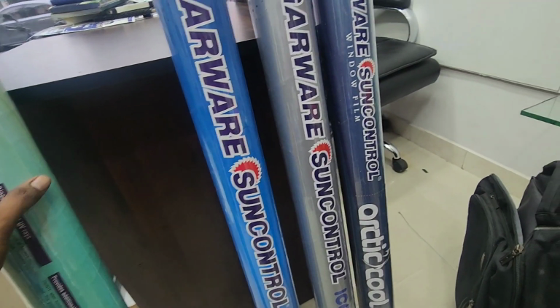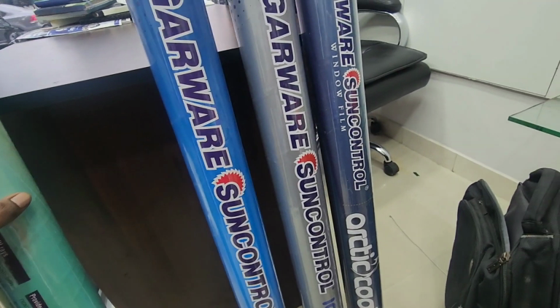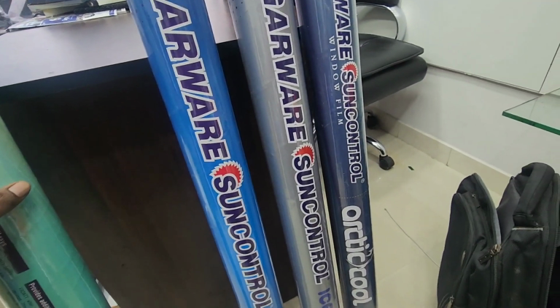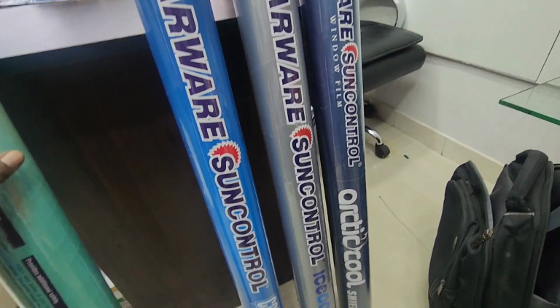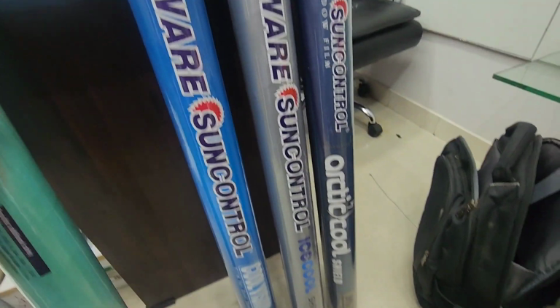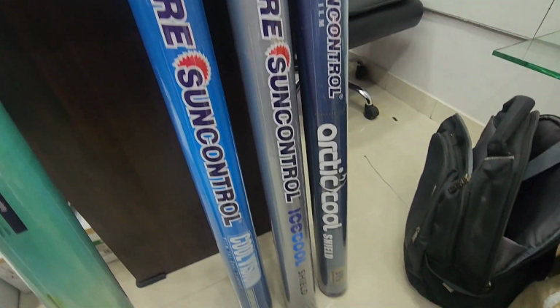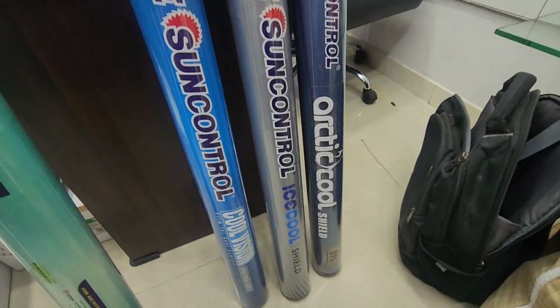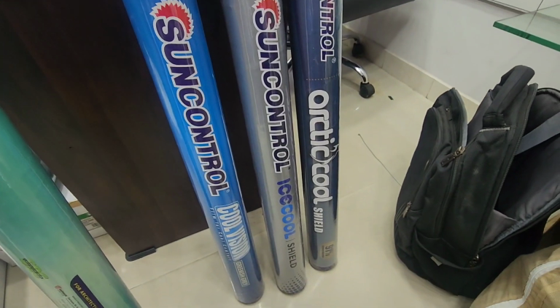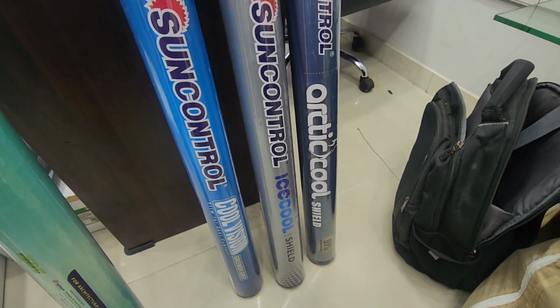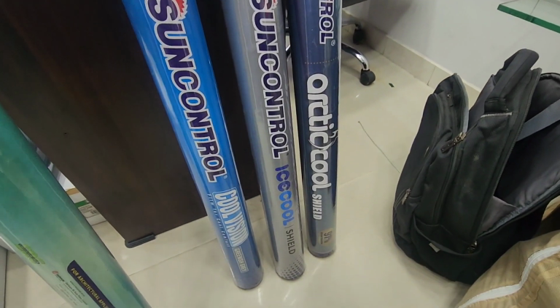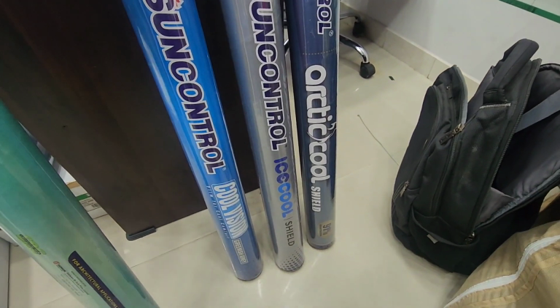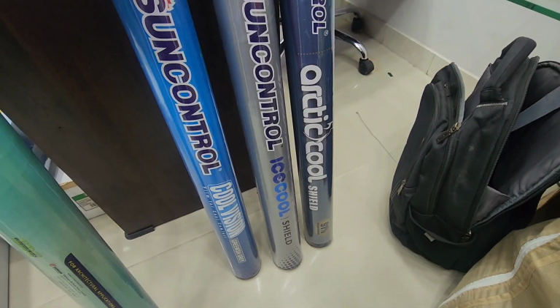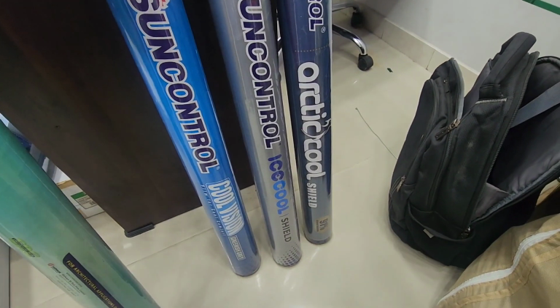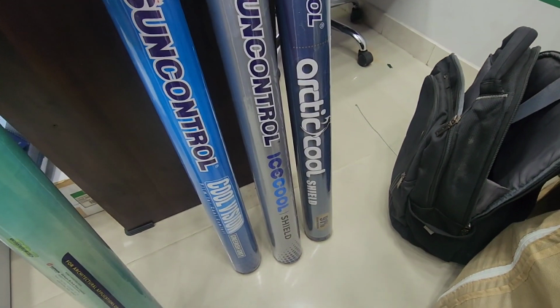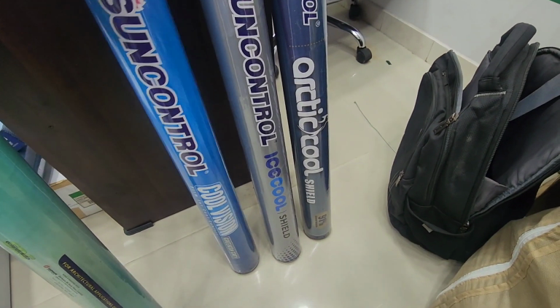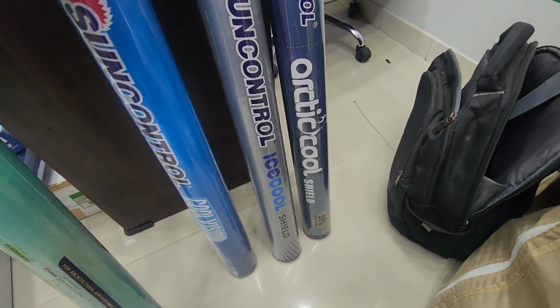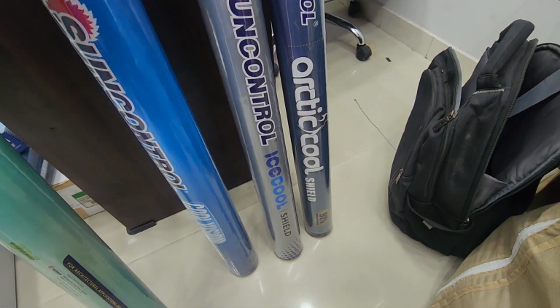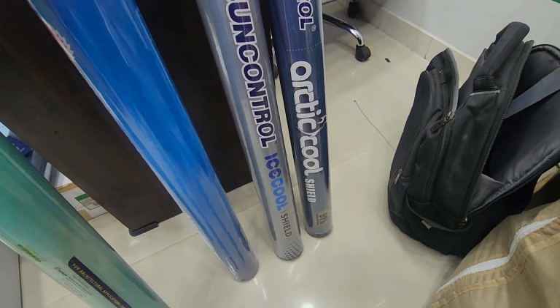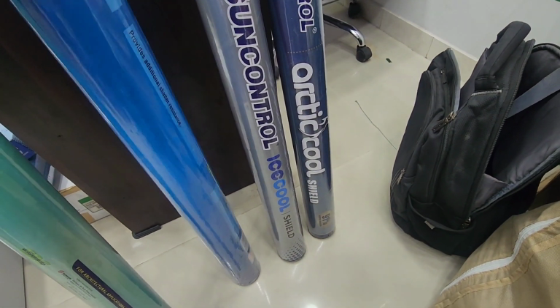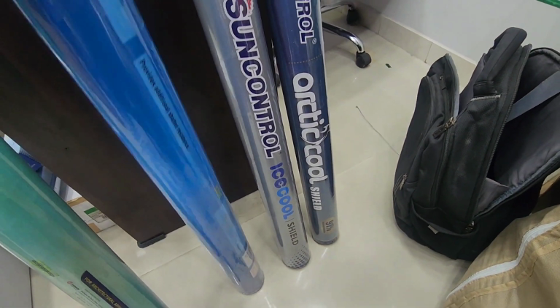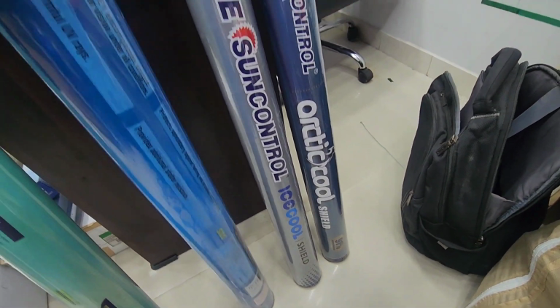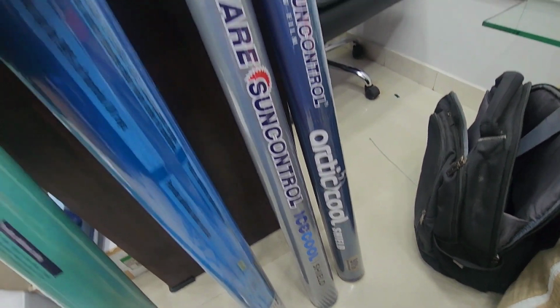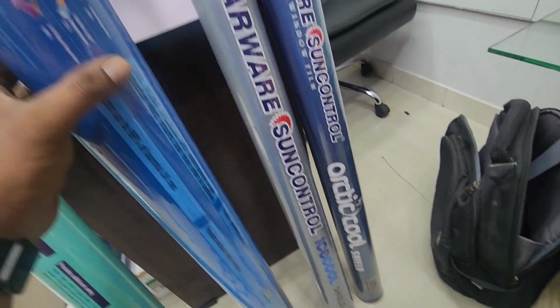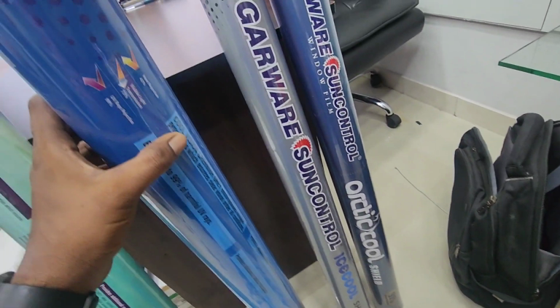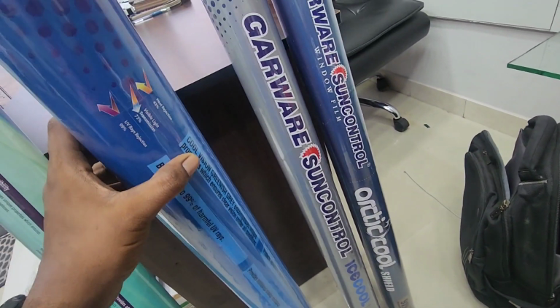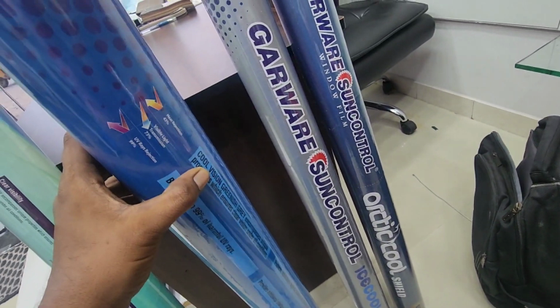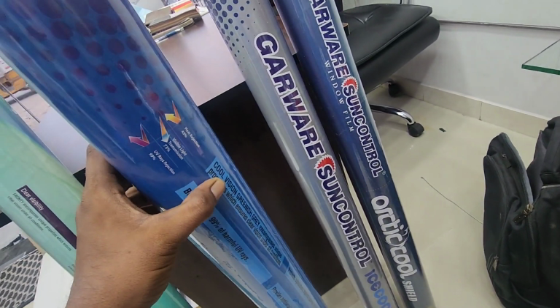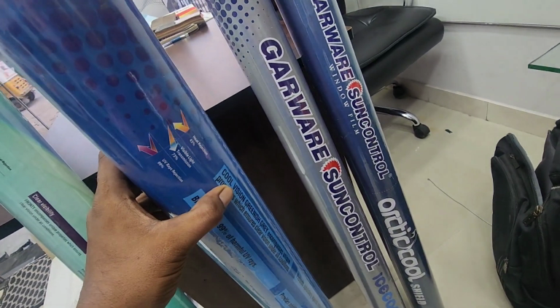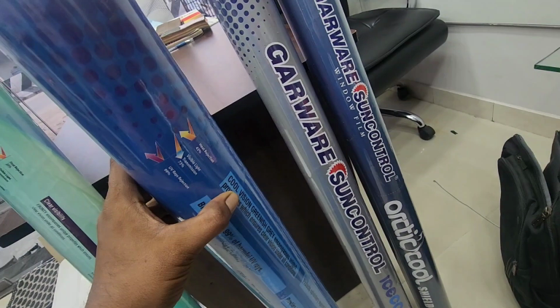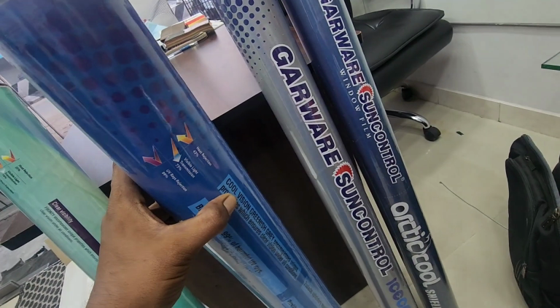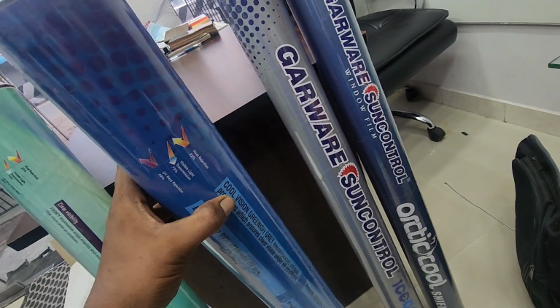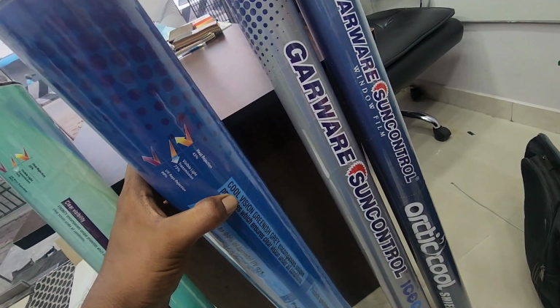The second film is Cool Vision. This film is 43% control.